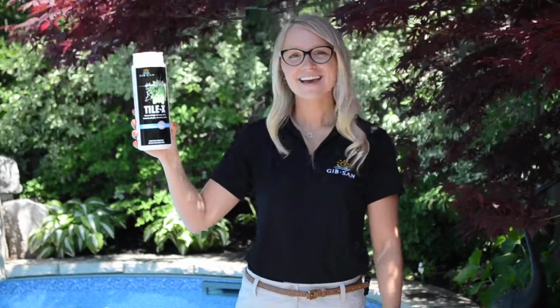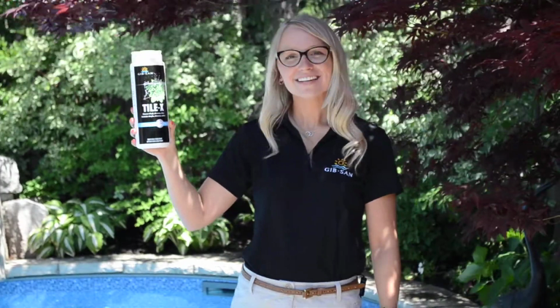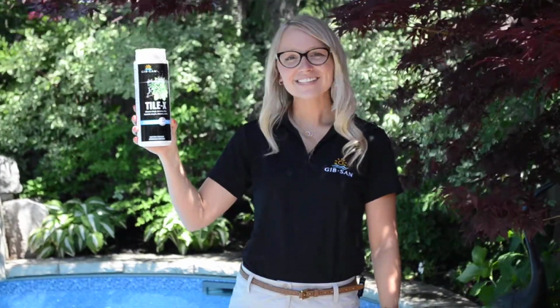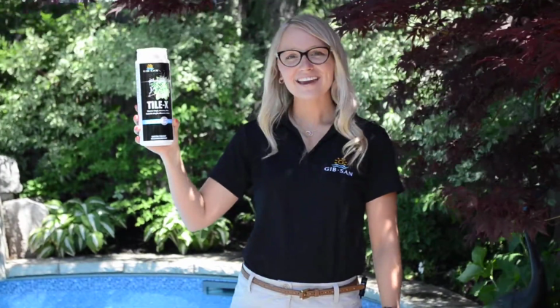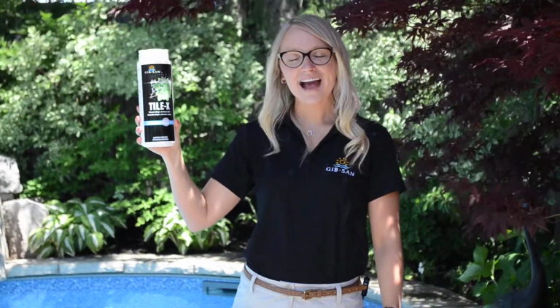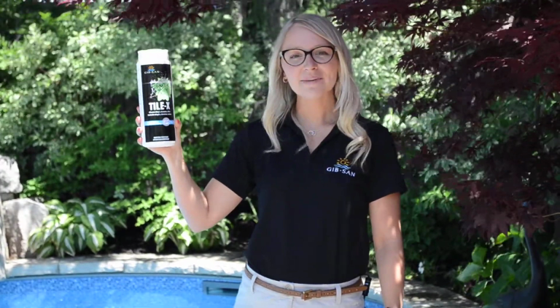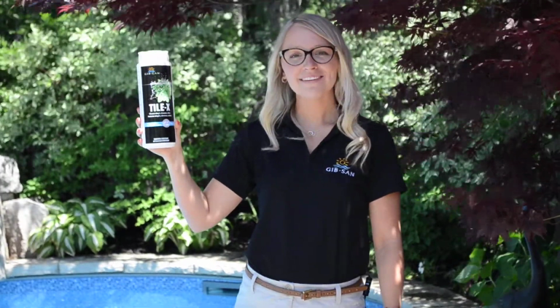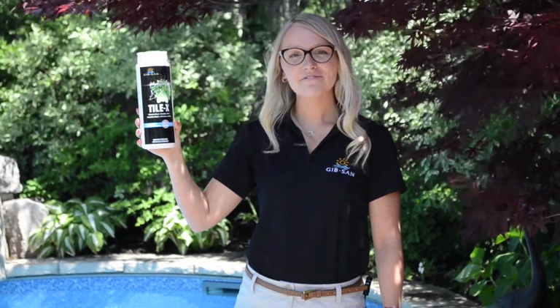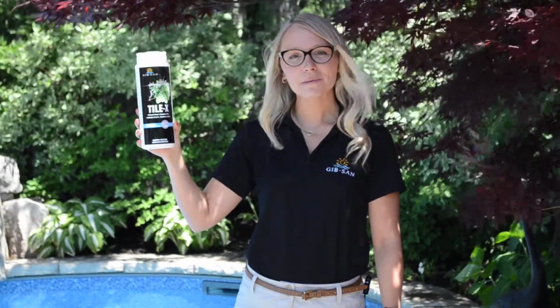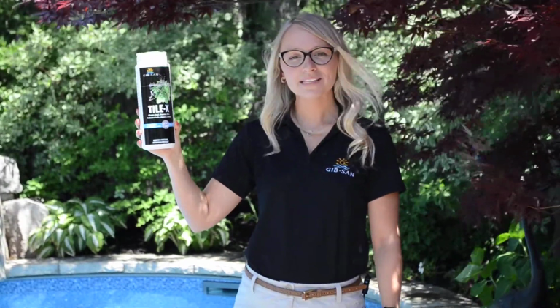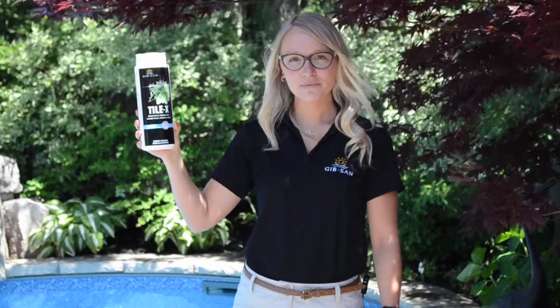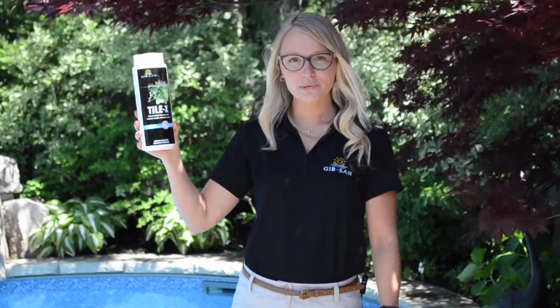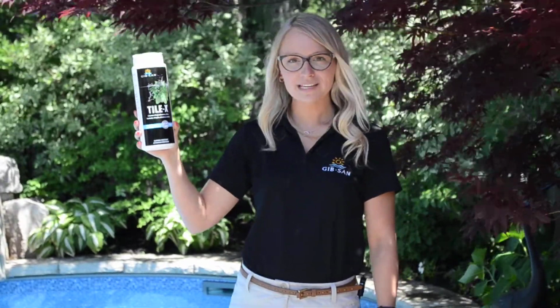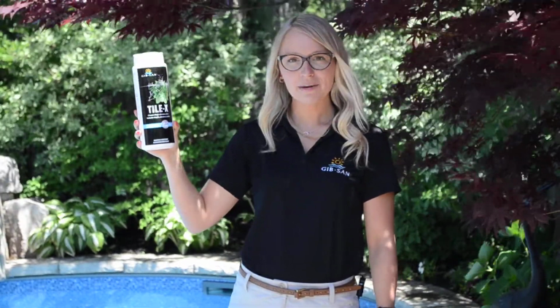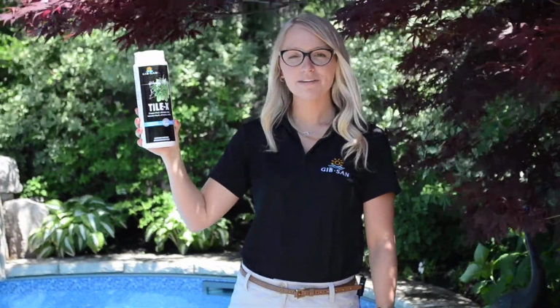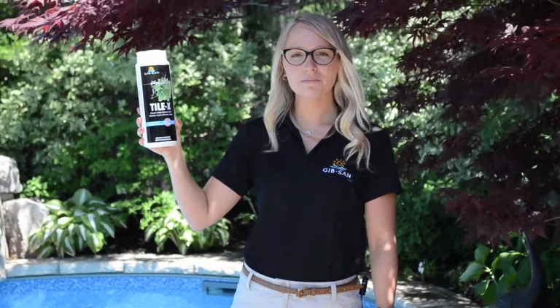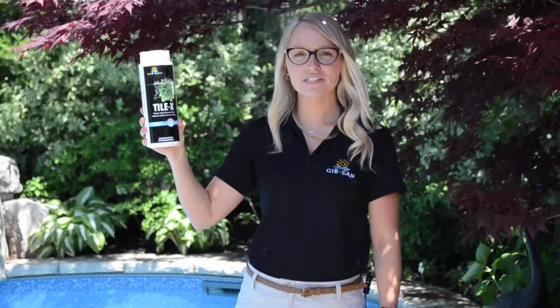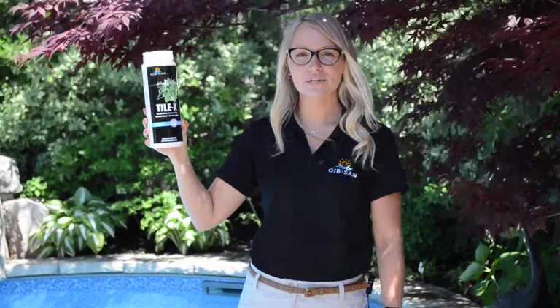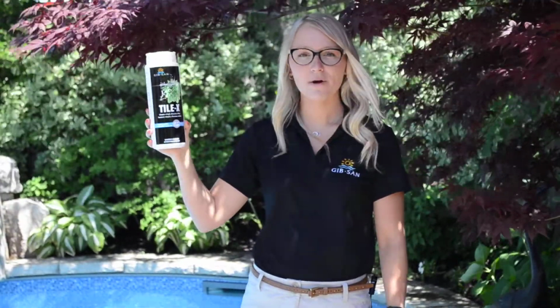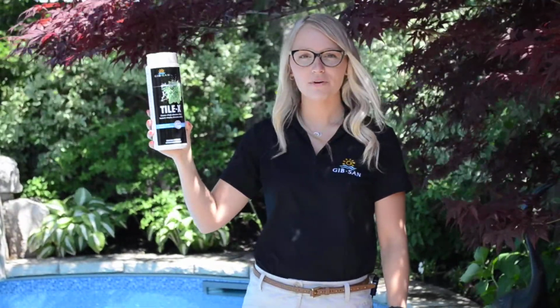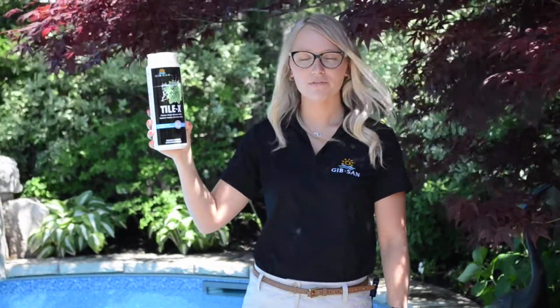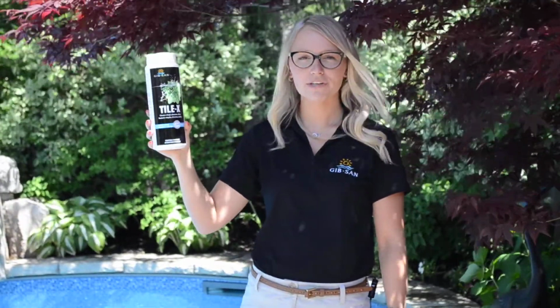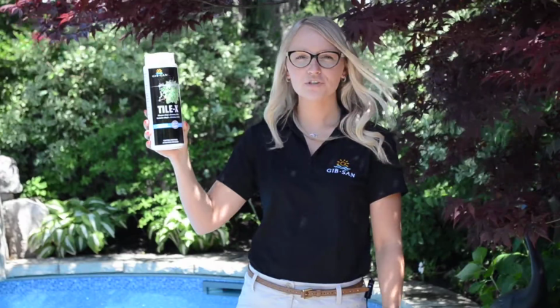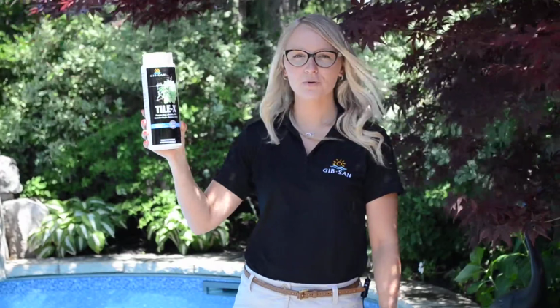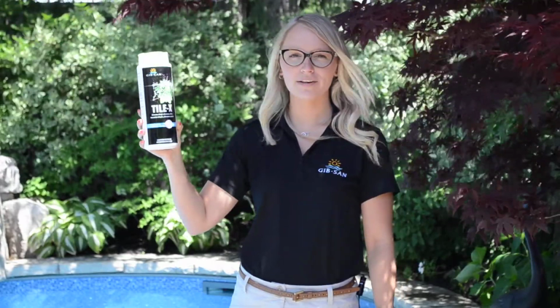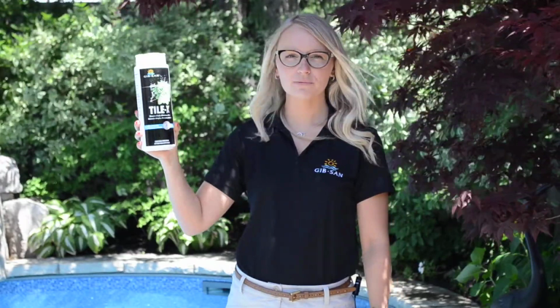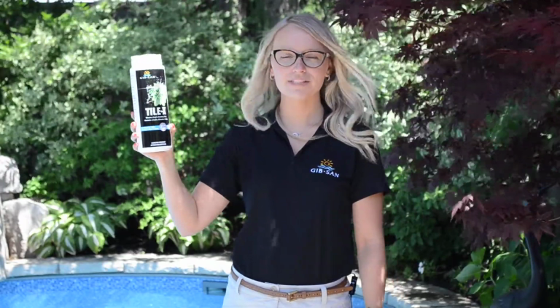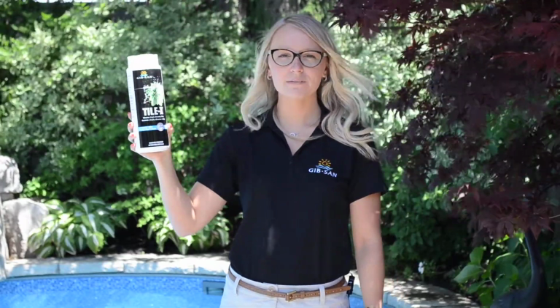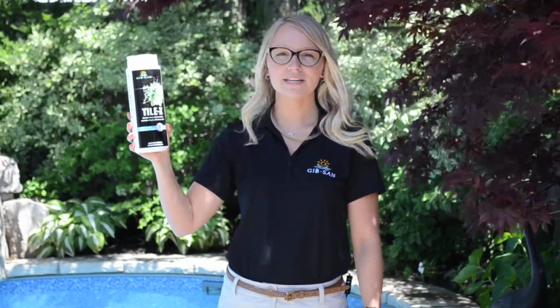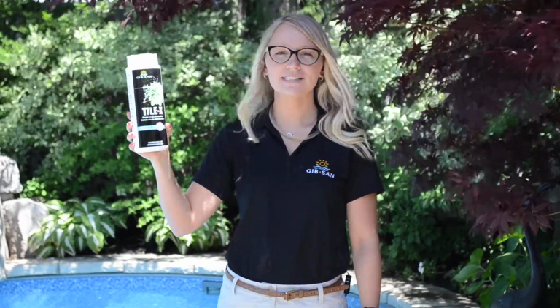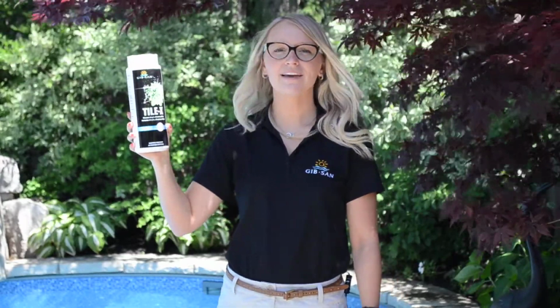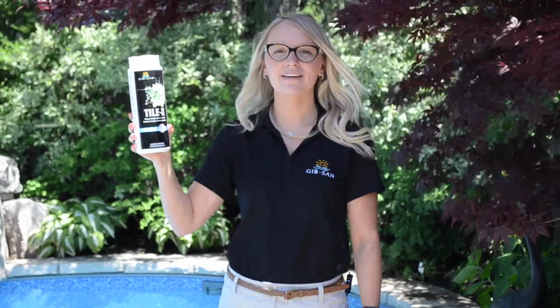Good day! I'm Kayleigh from Gibbs Sand Pools and I'm here to speak to you about one of our featured products, which is Gibbs Sands Tilex.